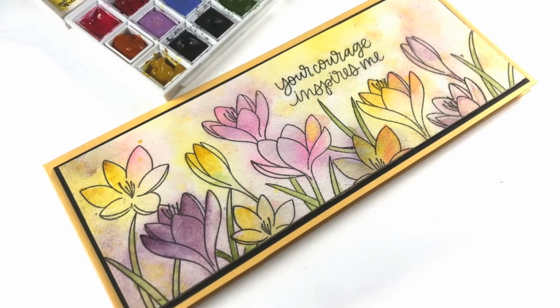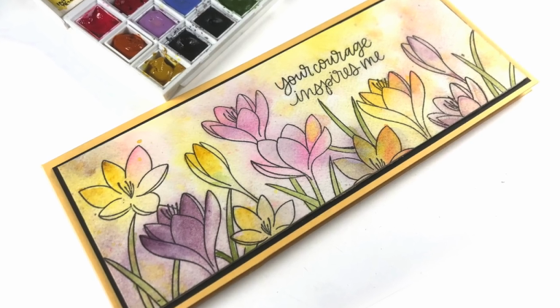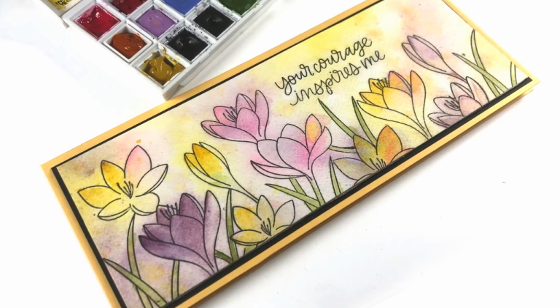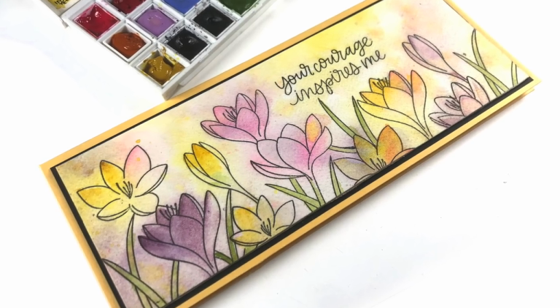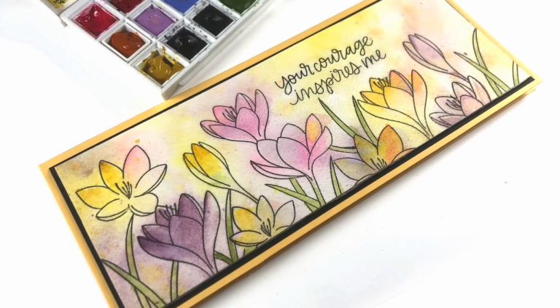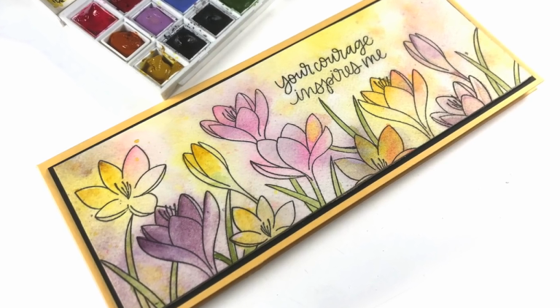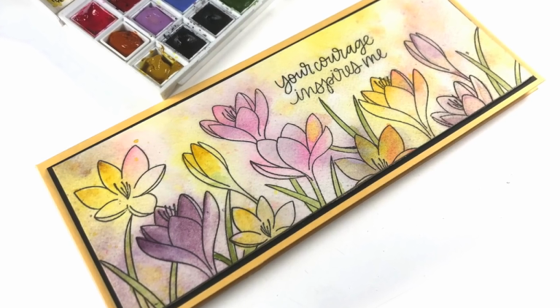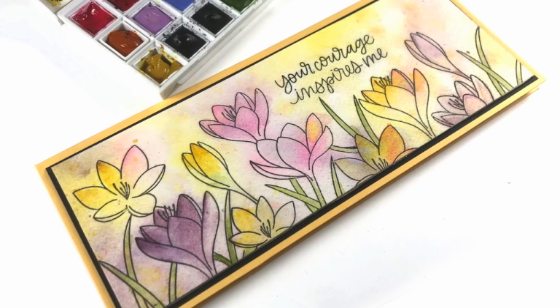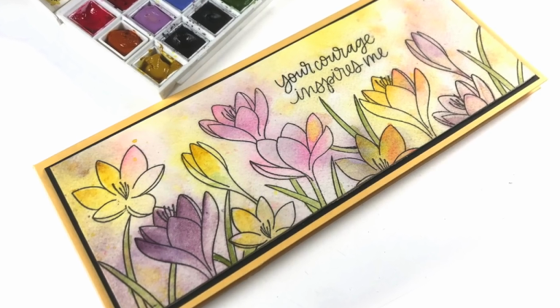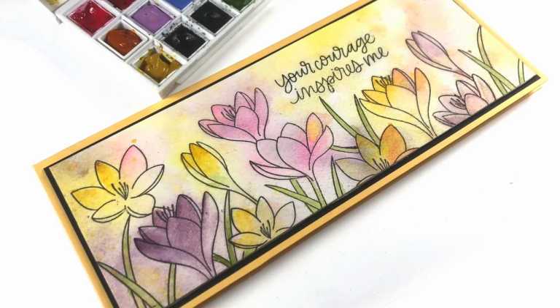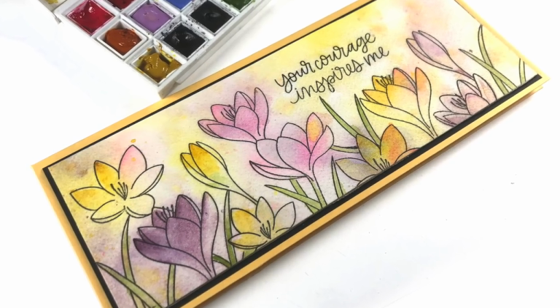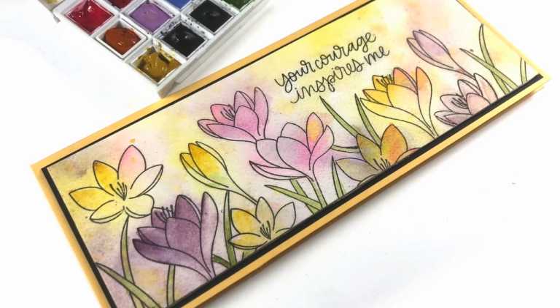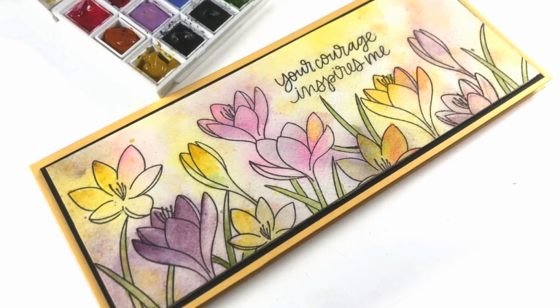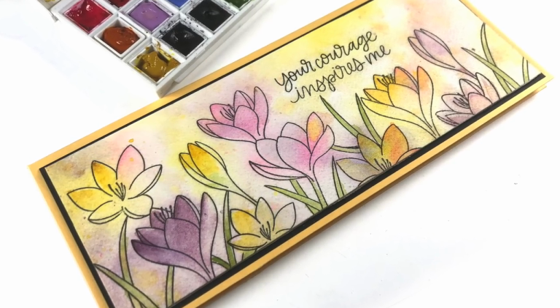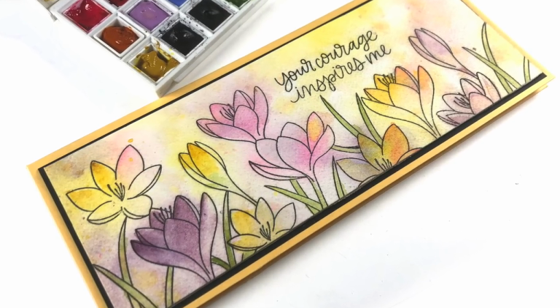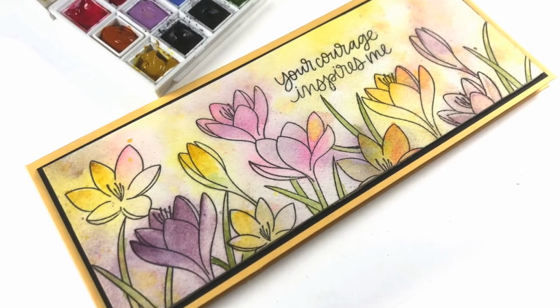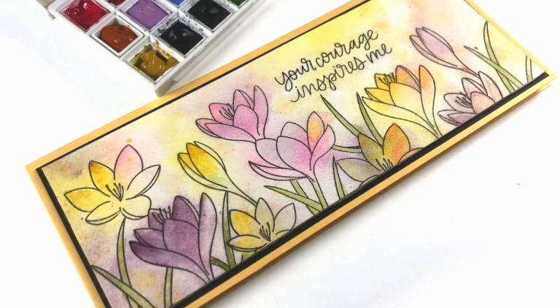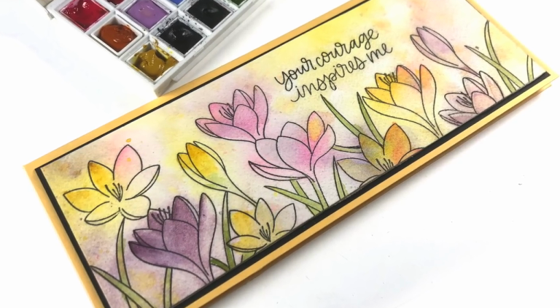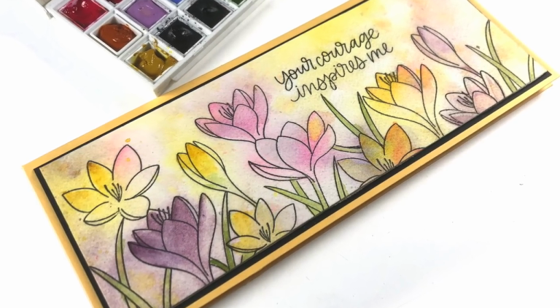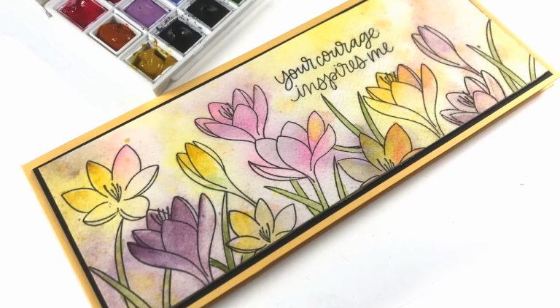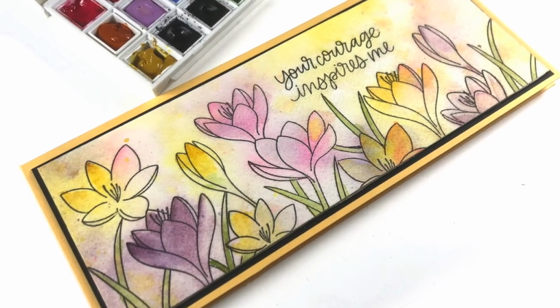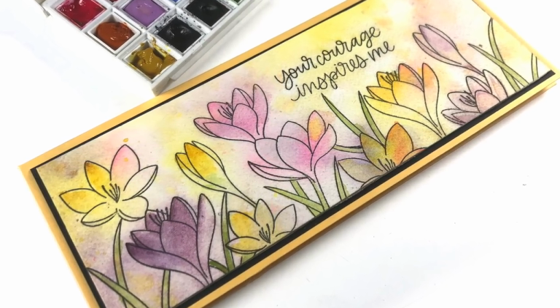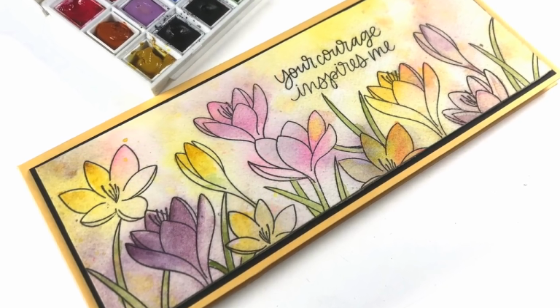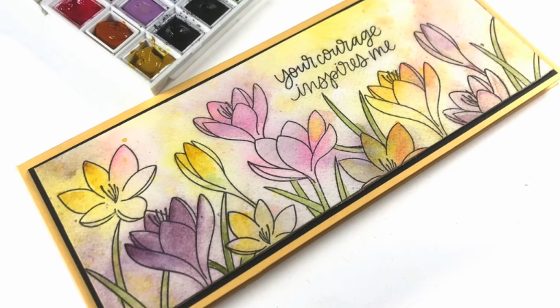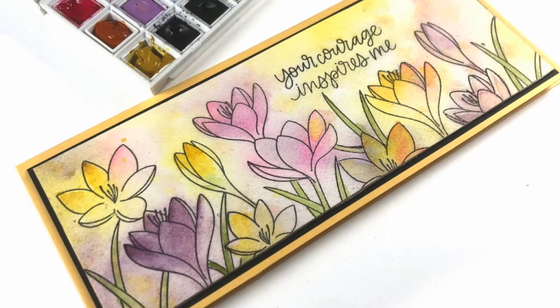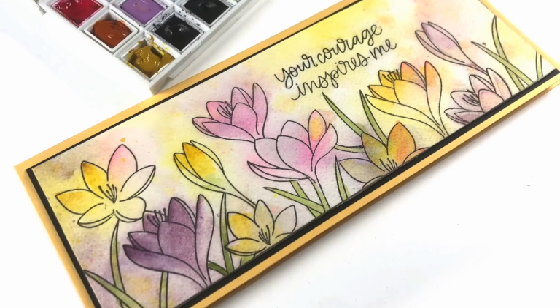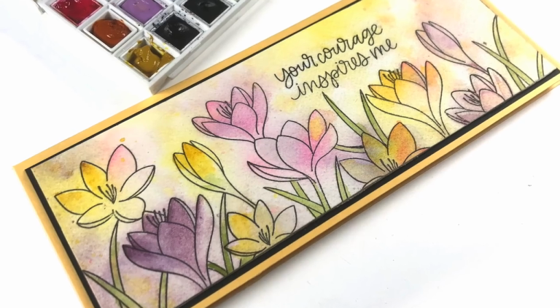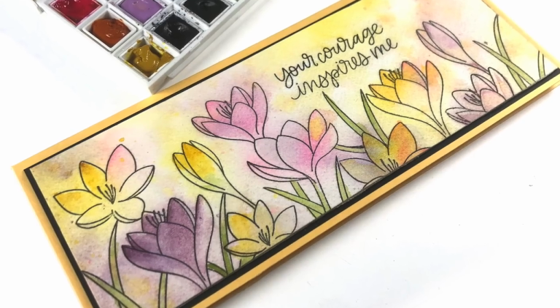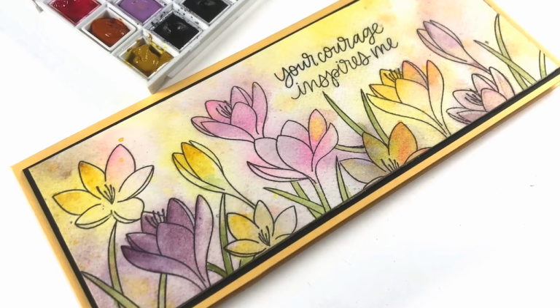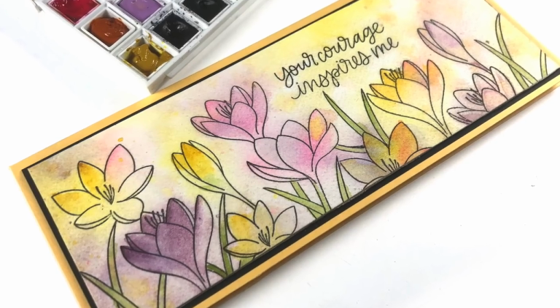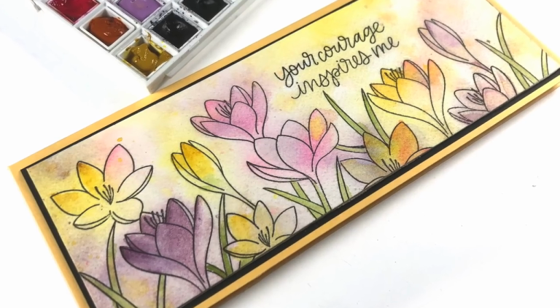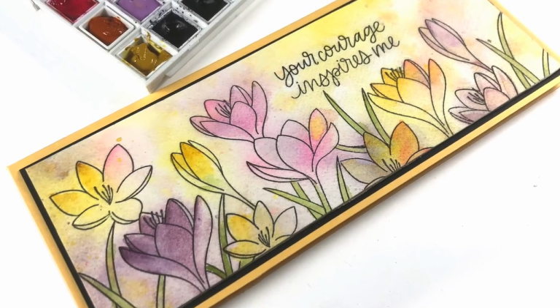Hi, I'm Sandy Alnock and today I am painting a full crocus garden on a long skinny card.